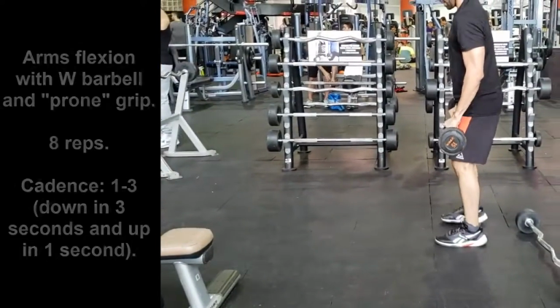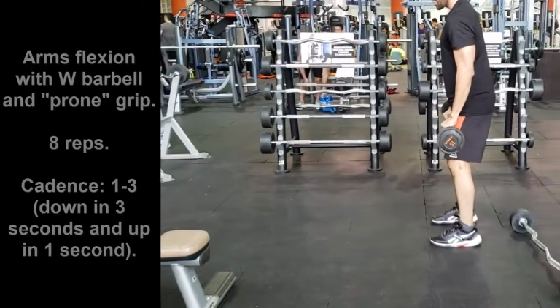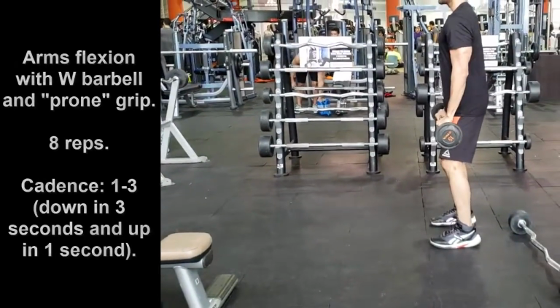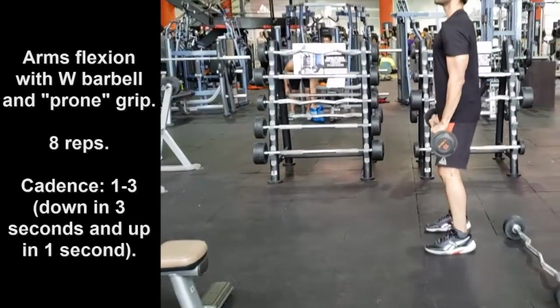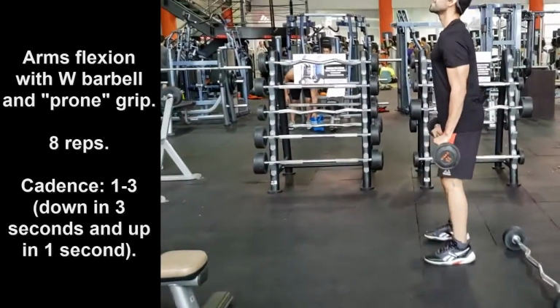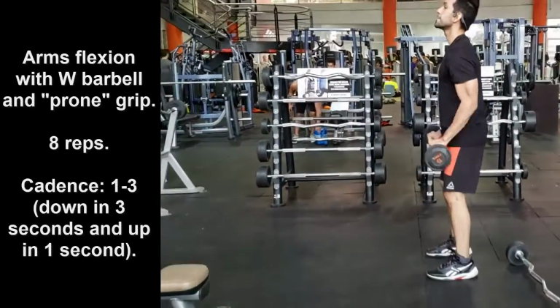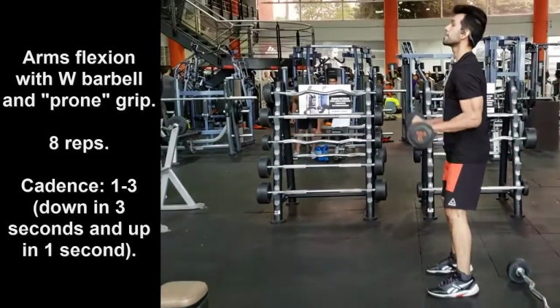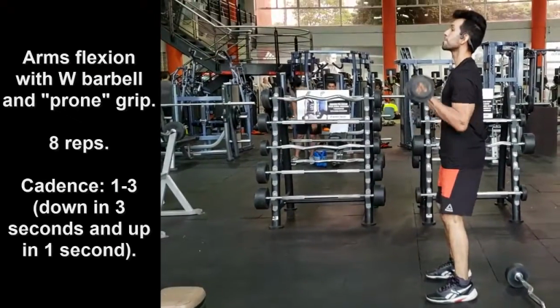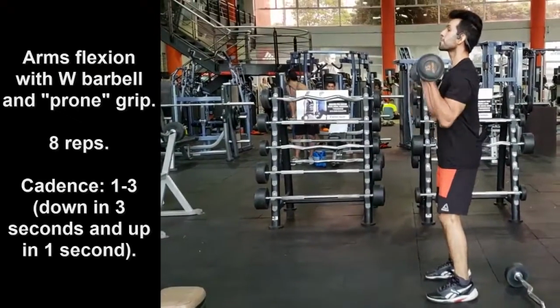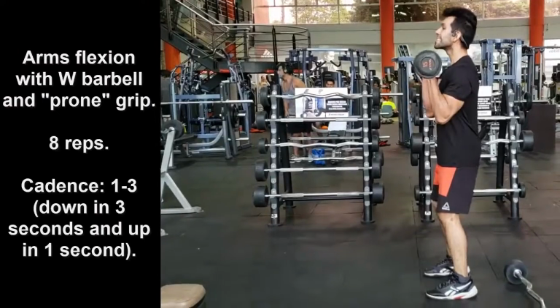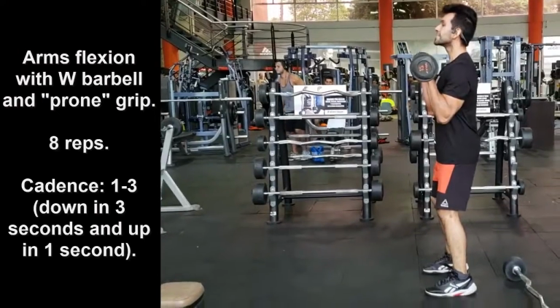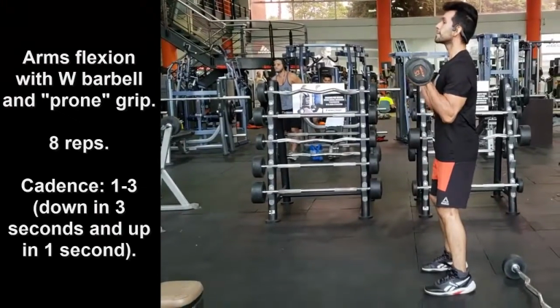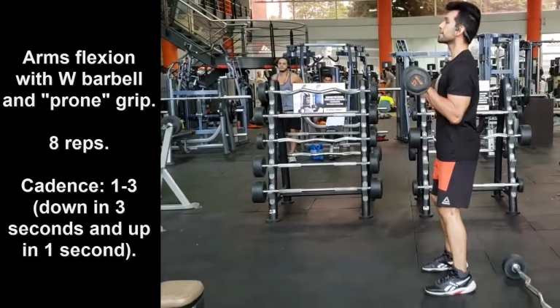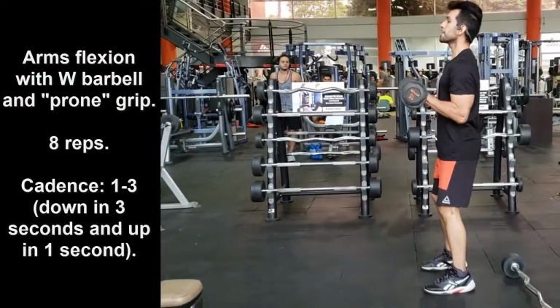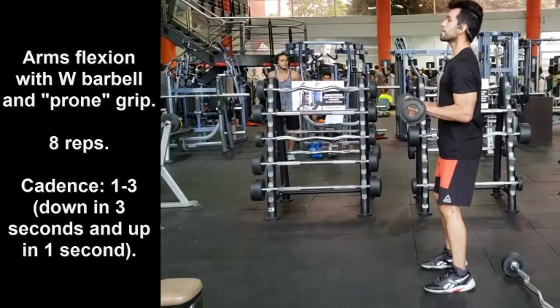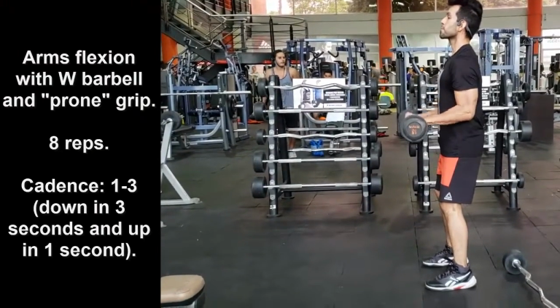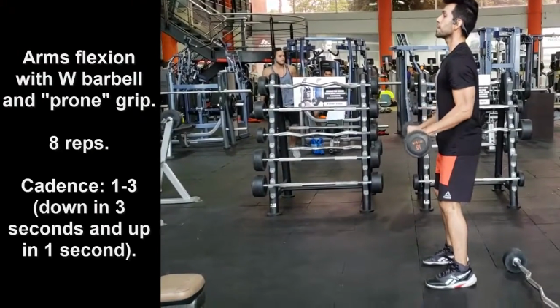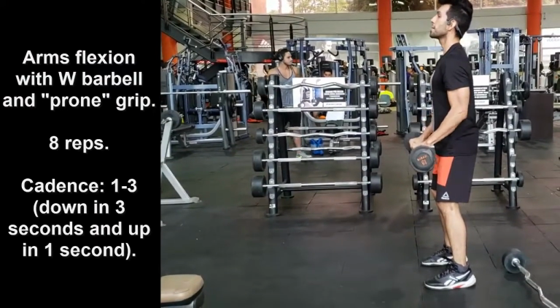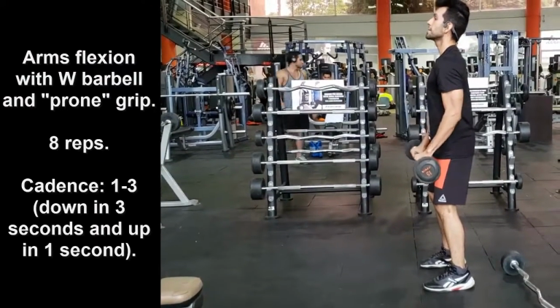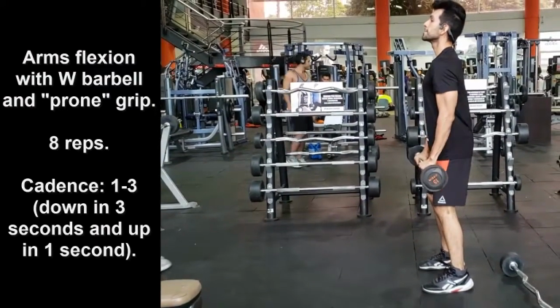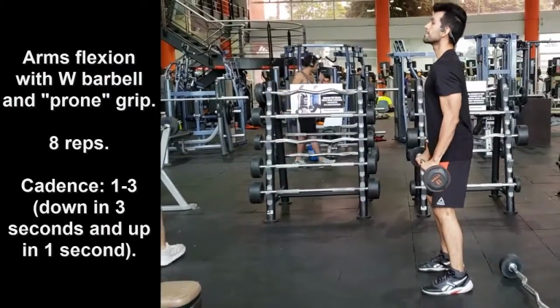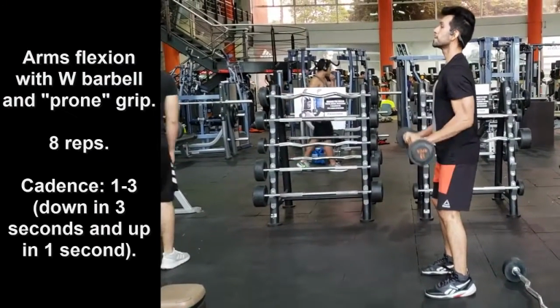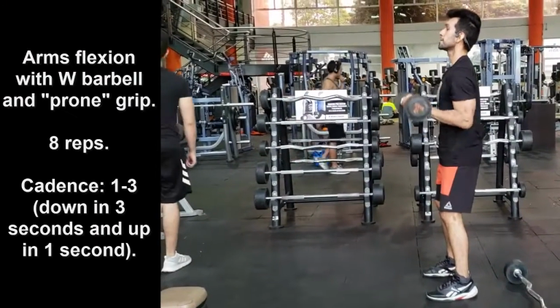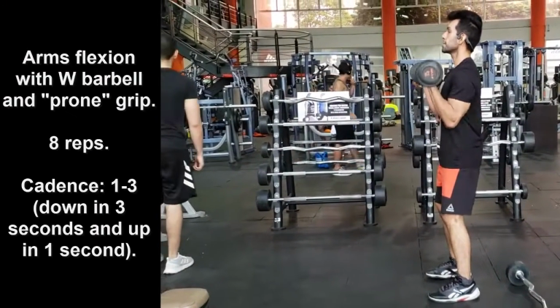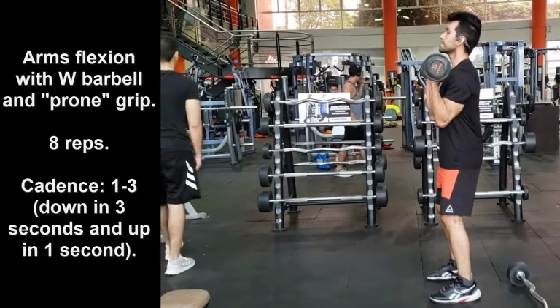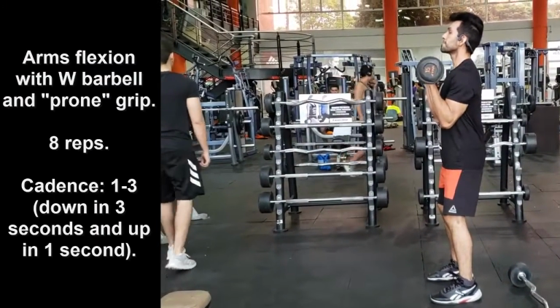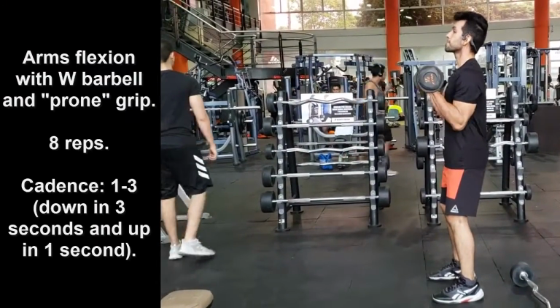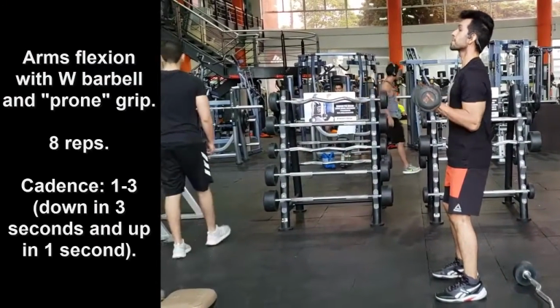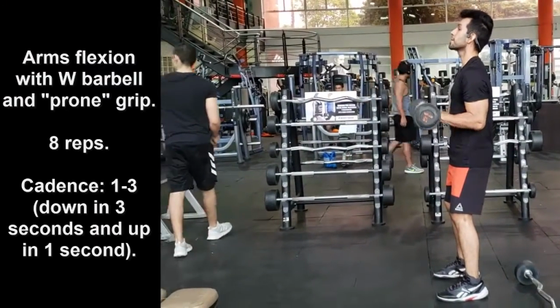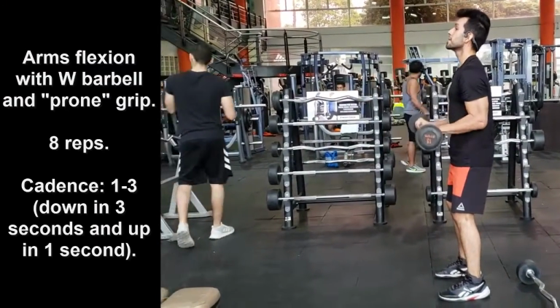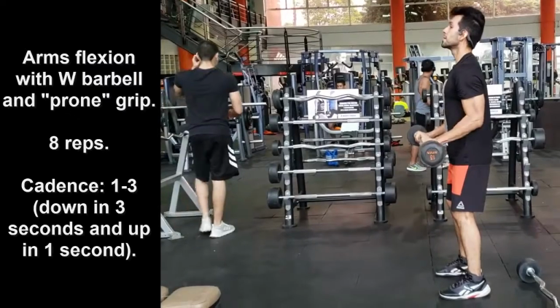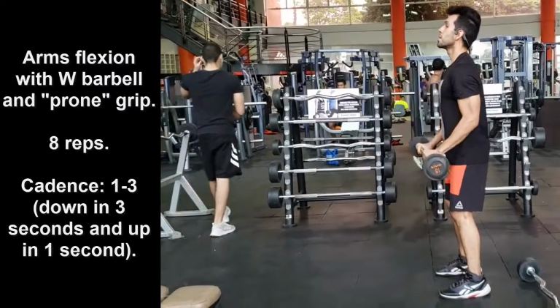Therefore, if you want to perform a complete and short training that allows you to work all the muscles of your arms in an efficient way, this is a very good option.